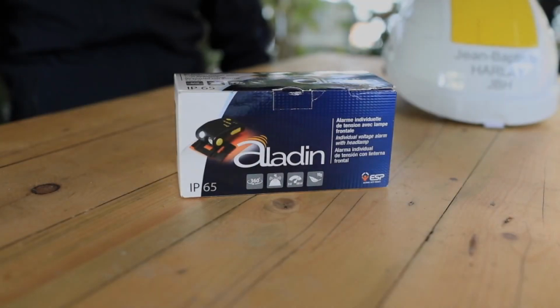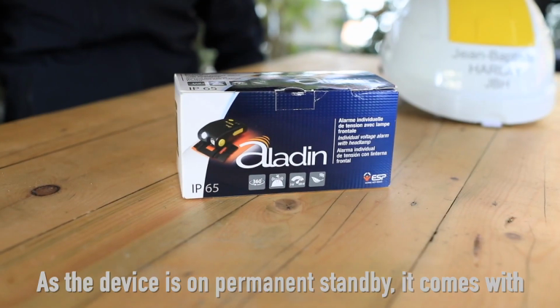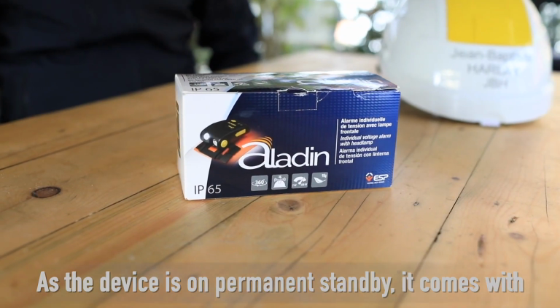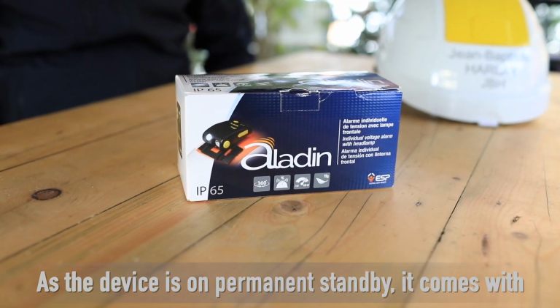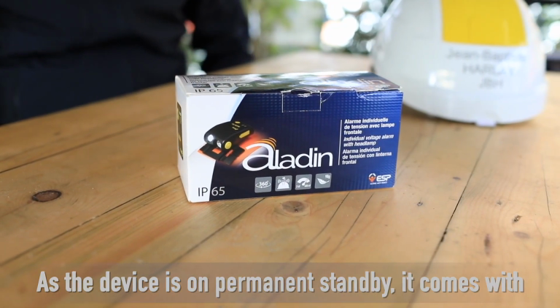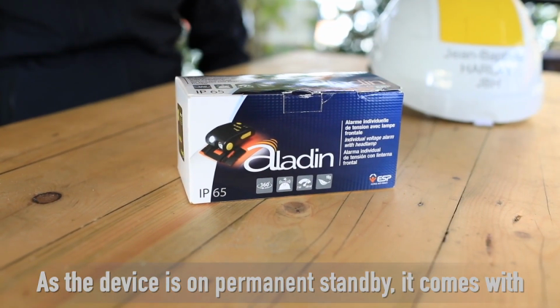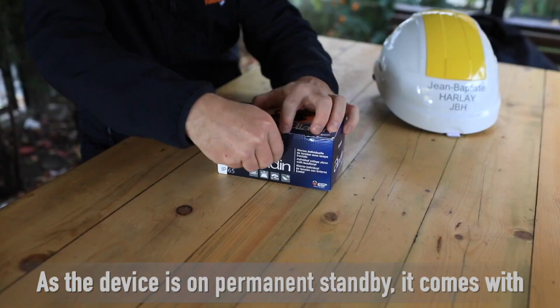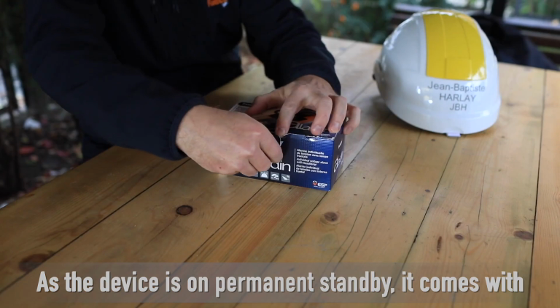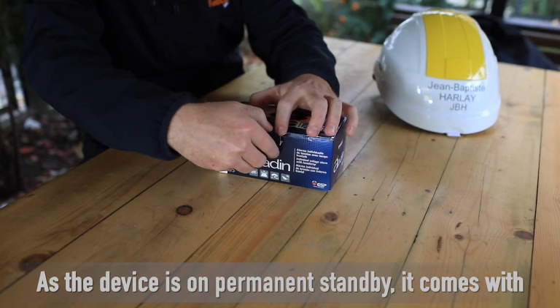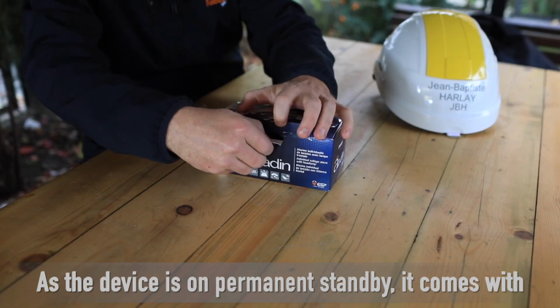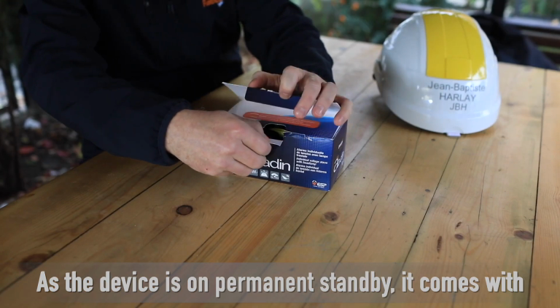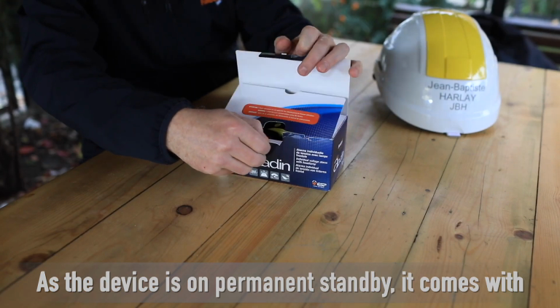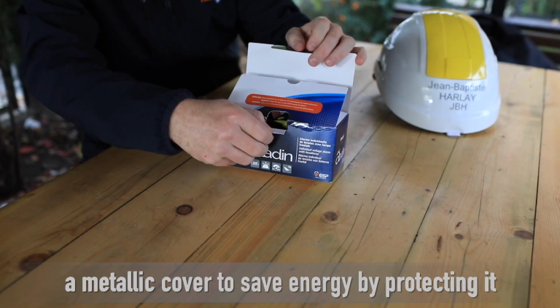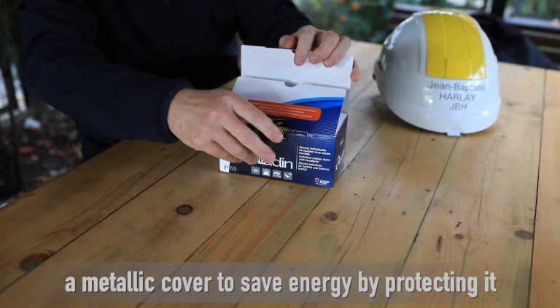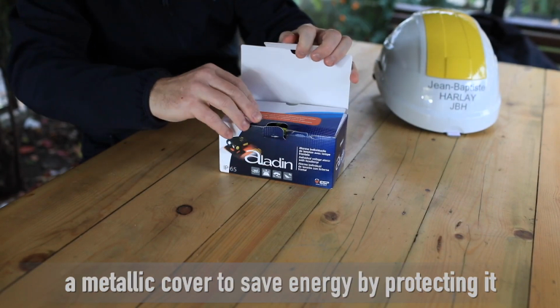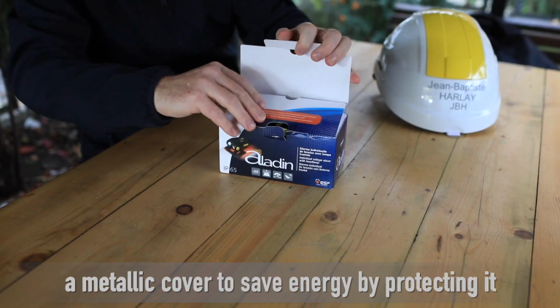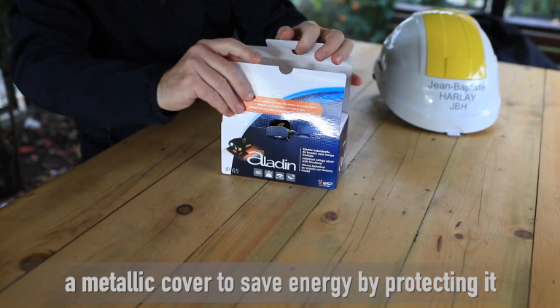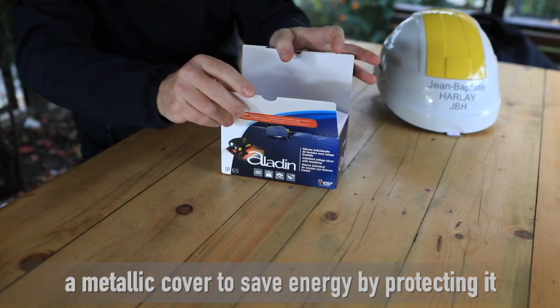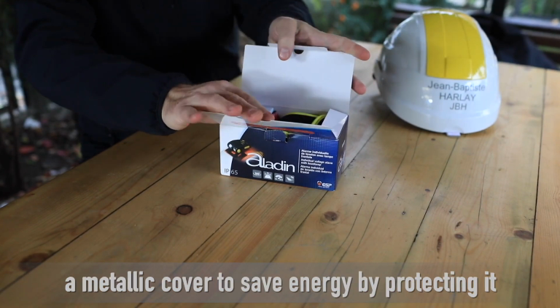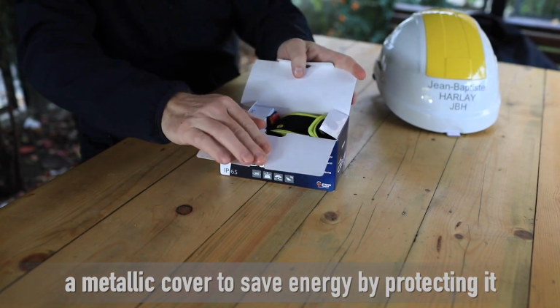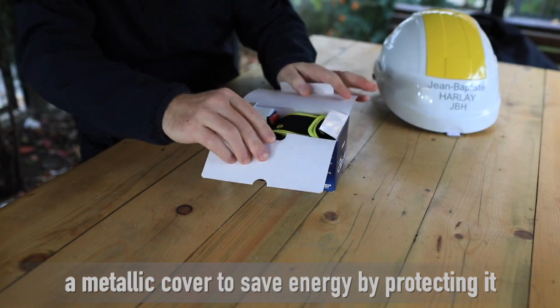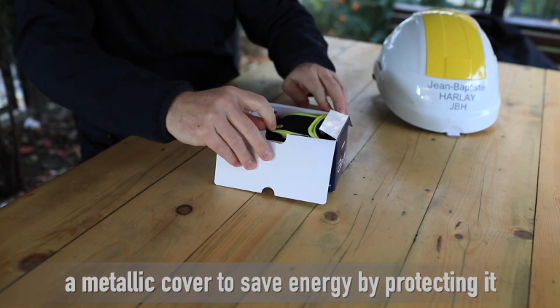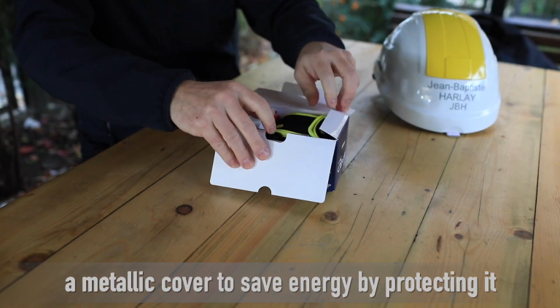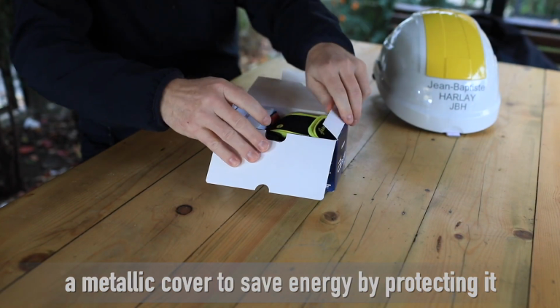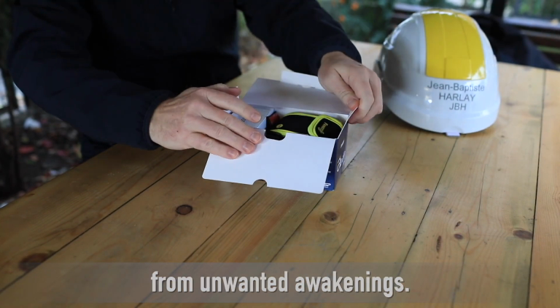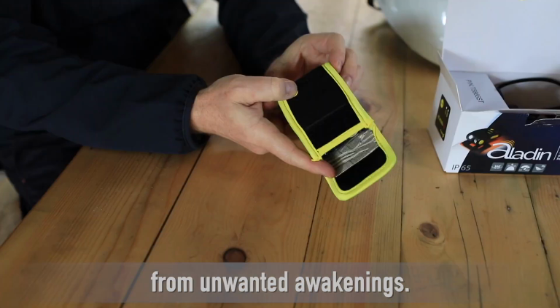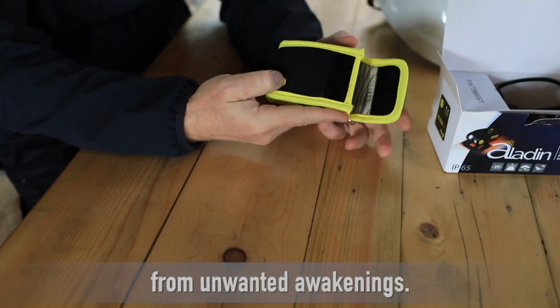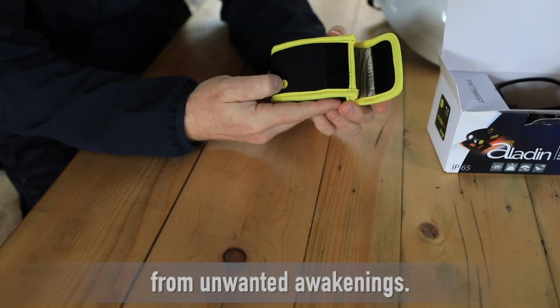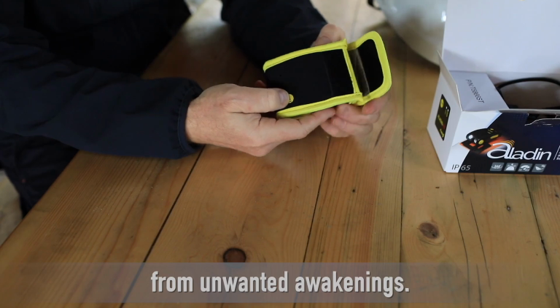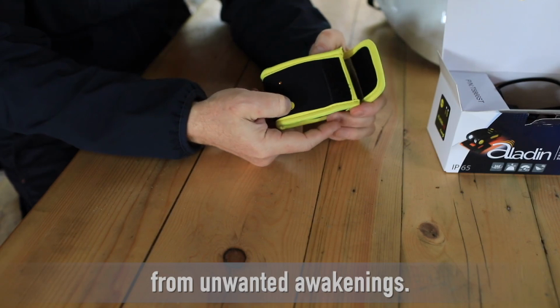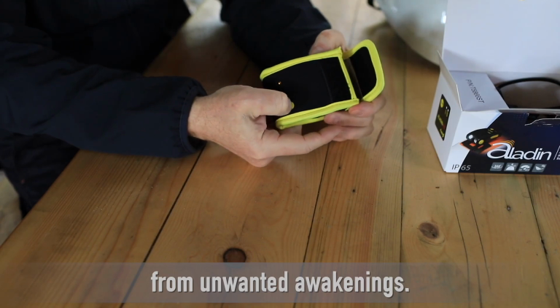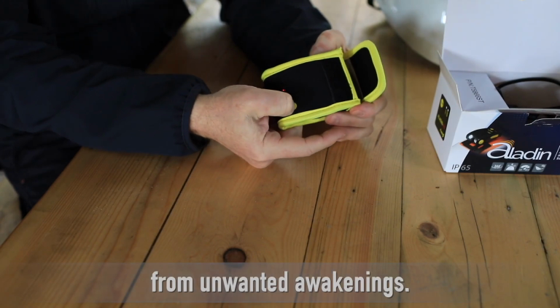As the device is on permanent standby, it comes with a metallic cover to save energy by protecting it from unwanted awakenings.